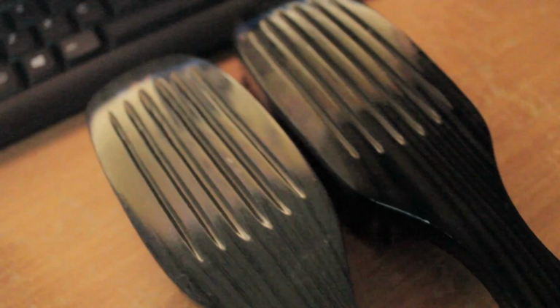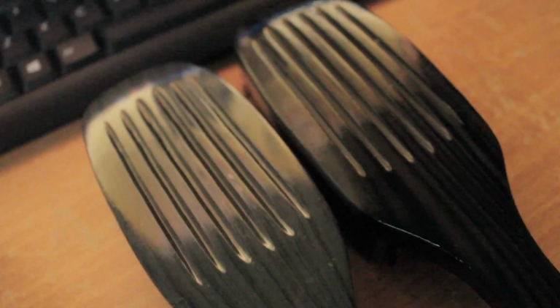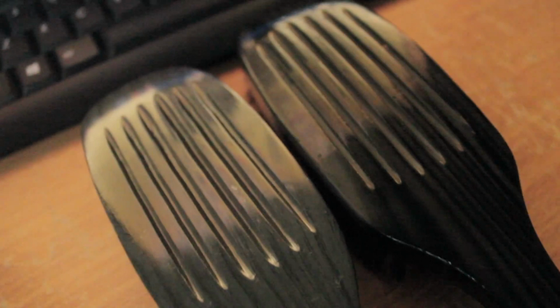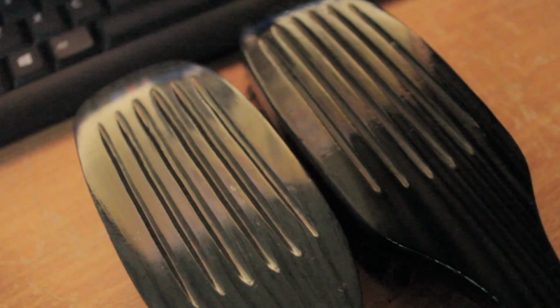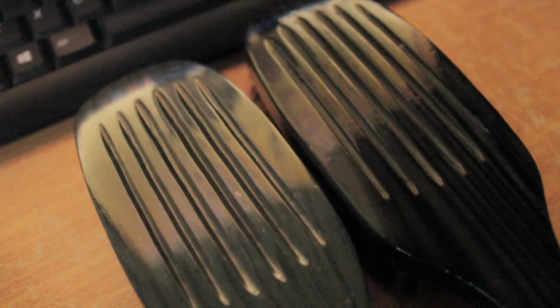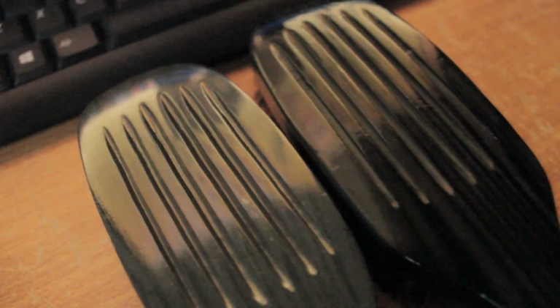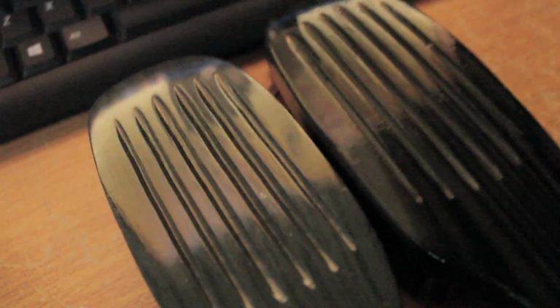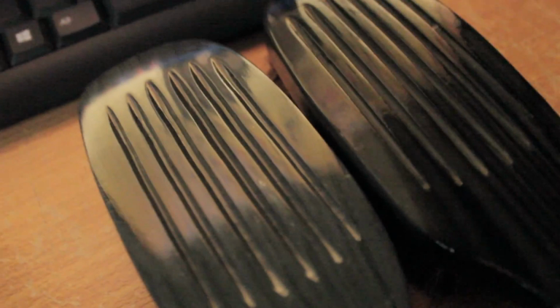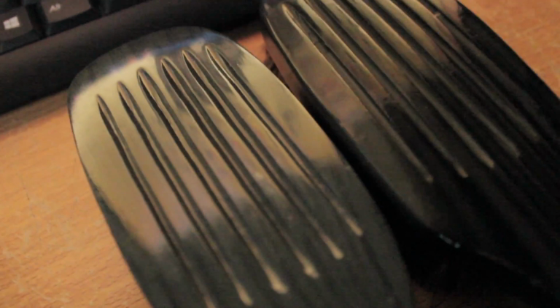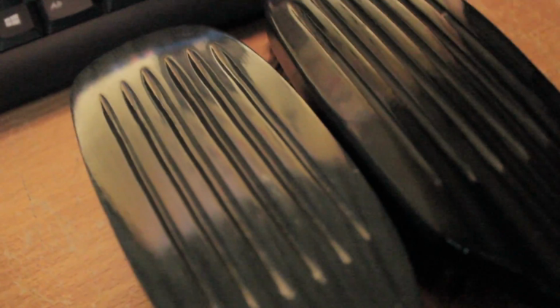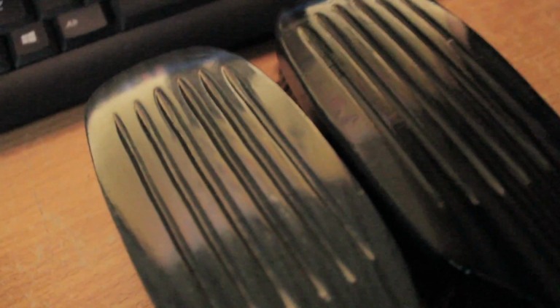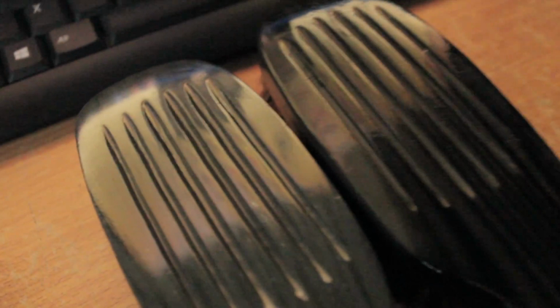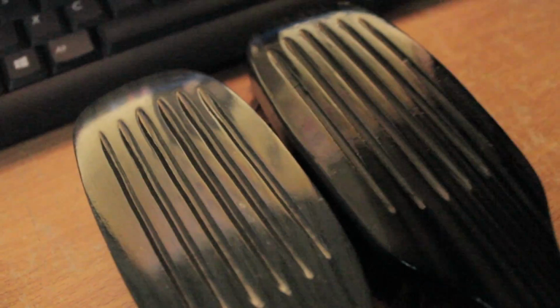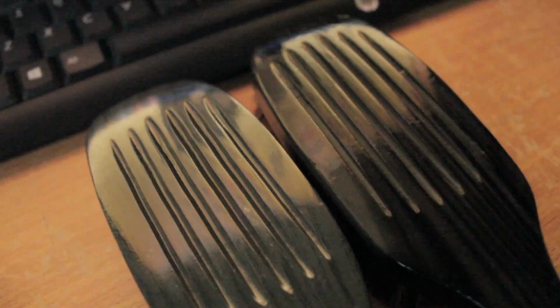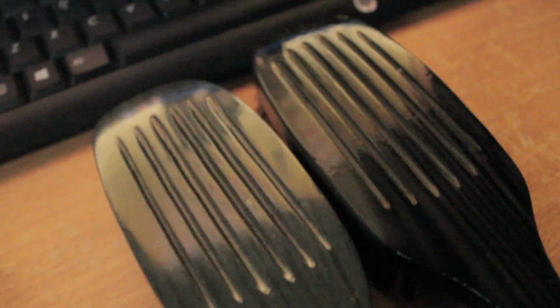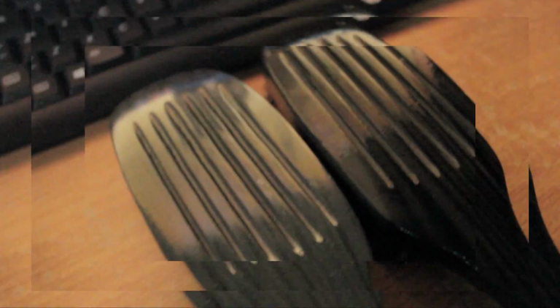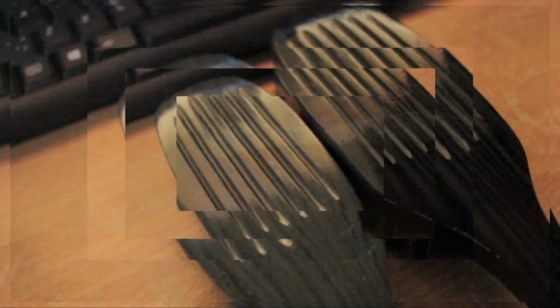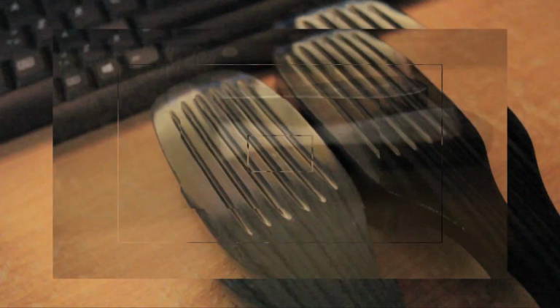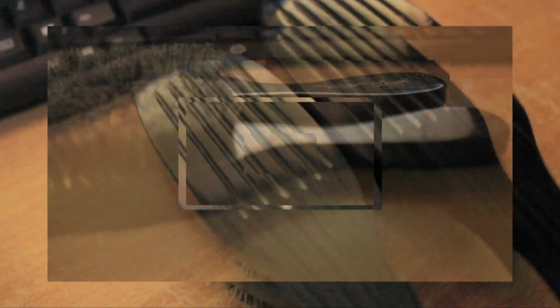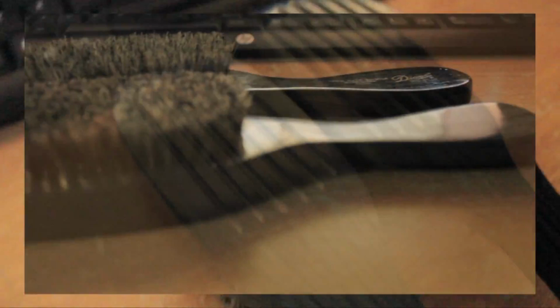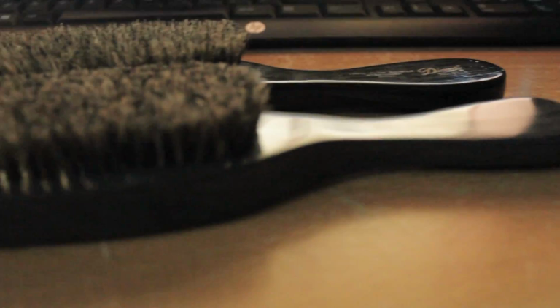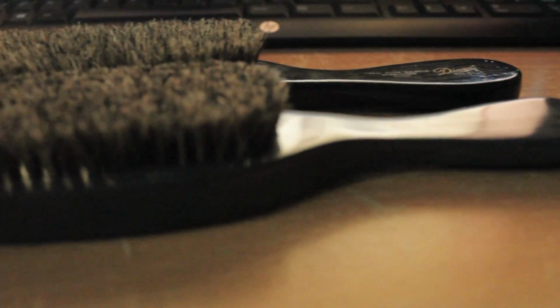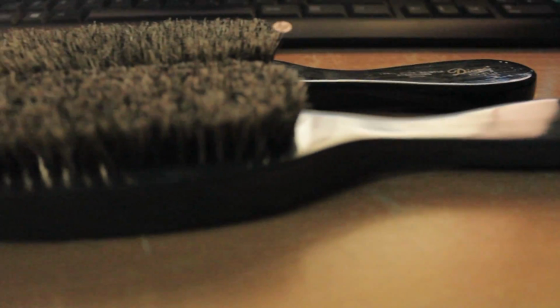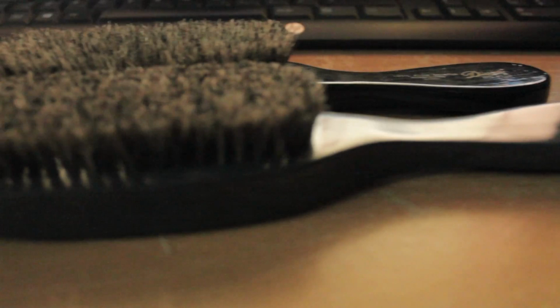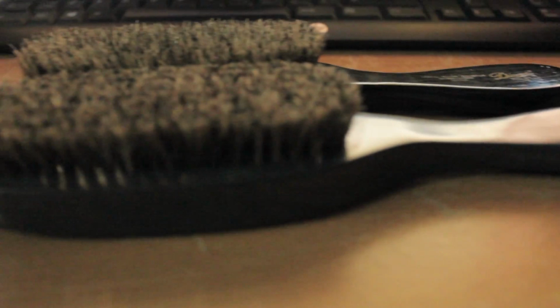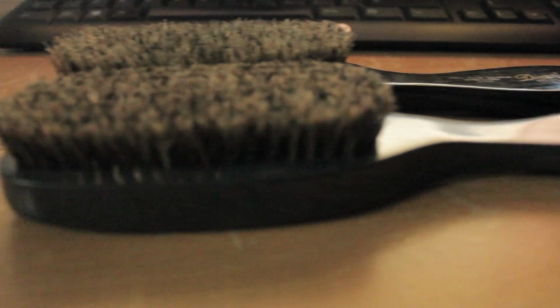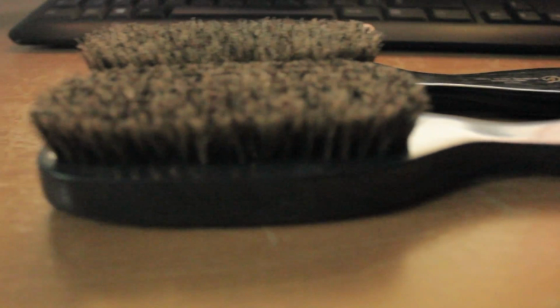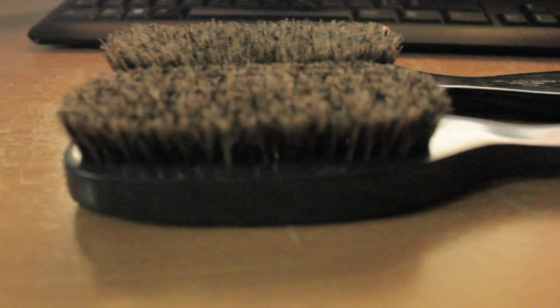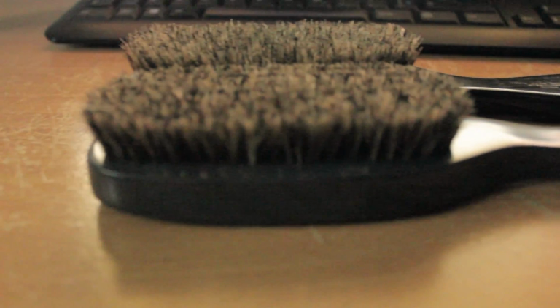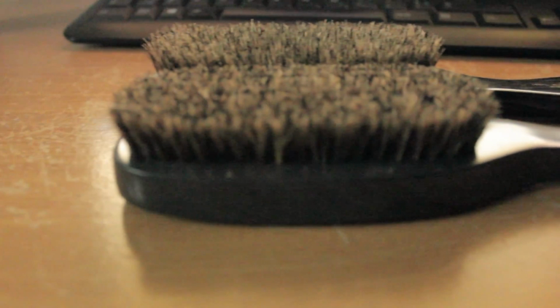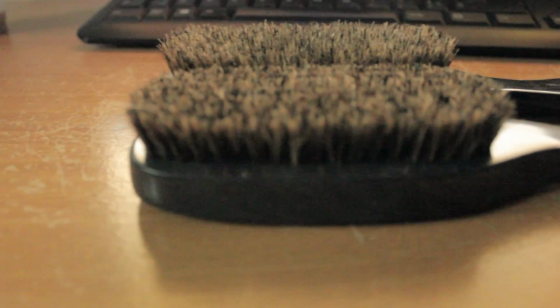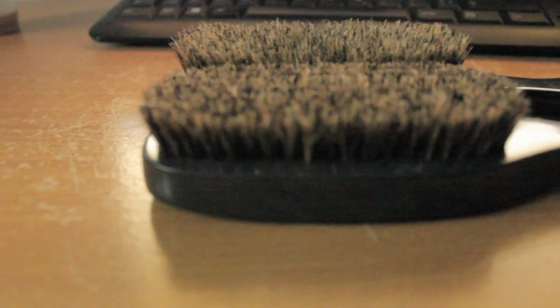The back — not much difference, it's just a different color. But Diane brushes come in different colors.